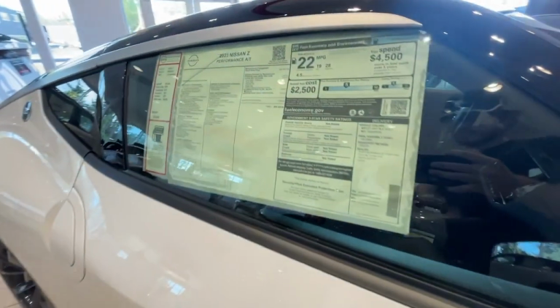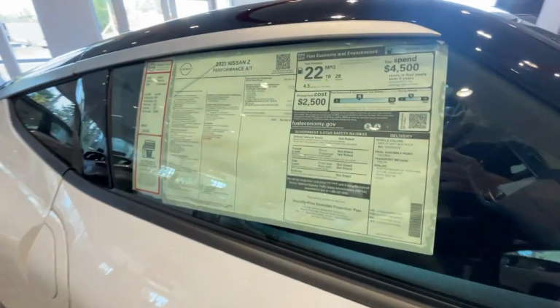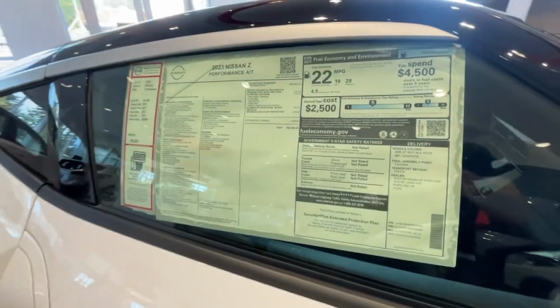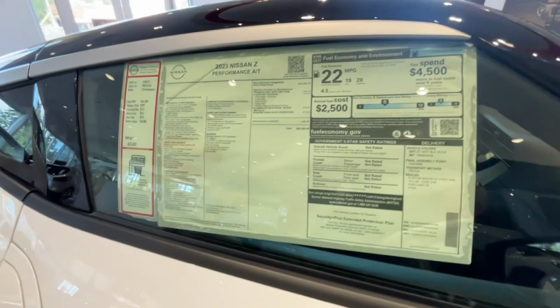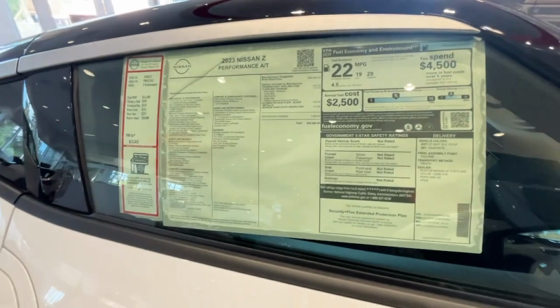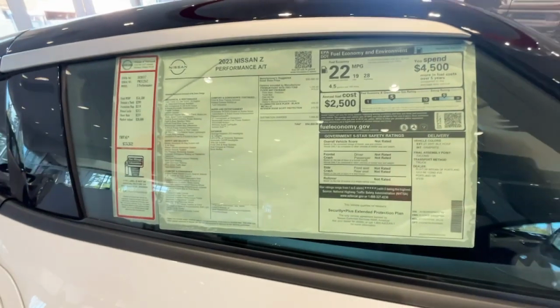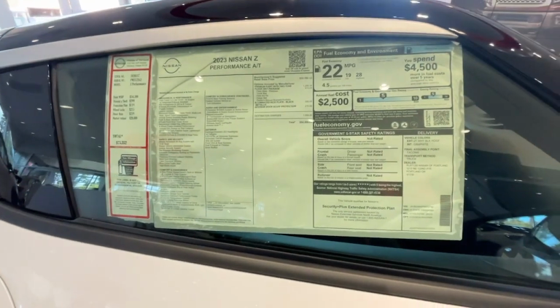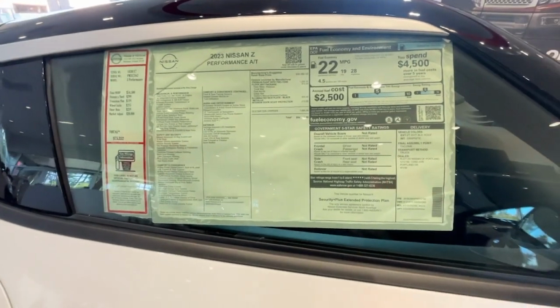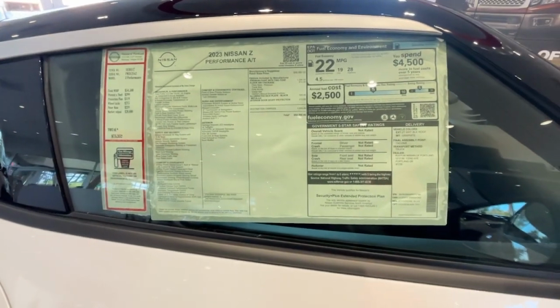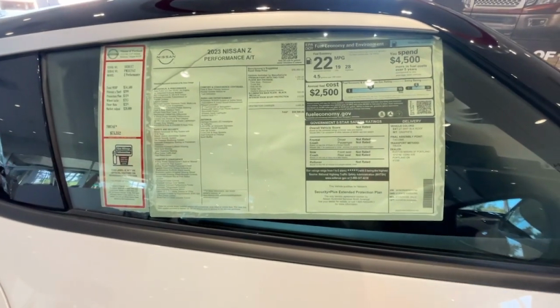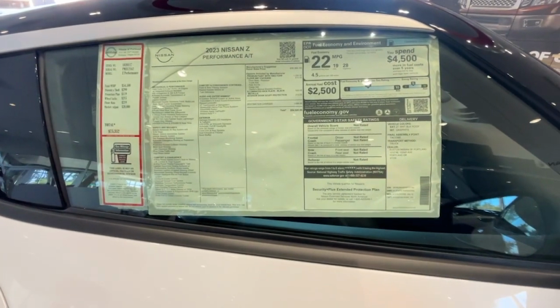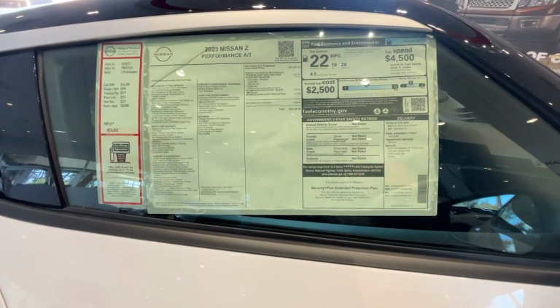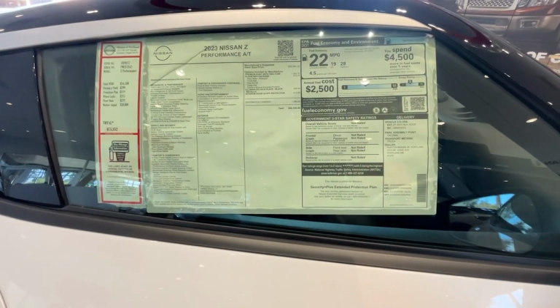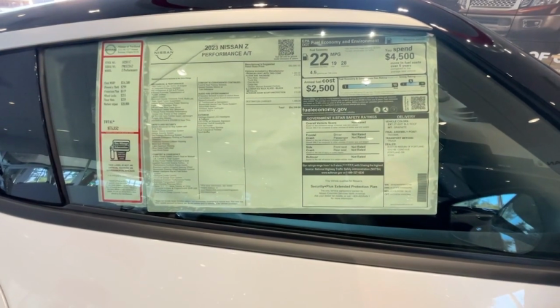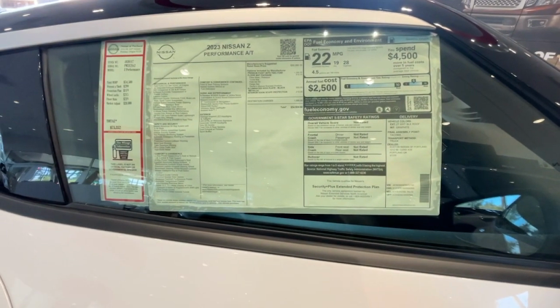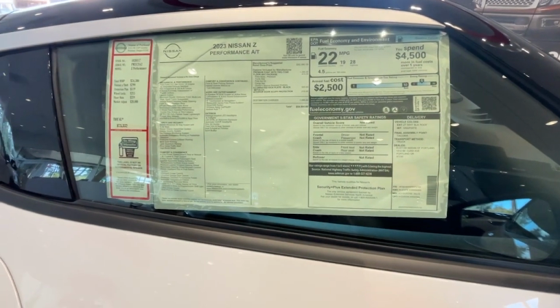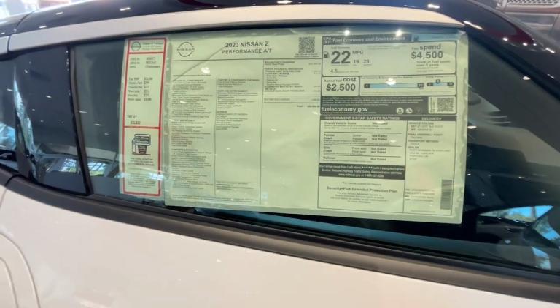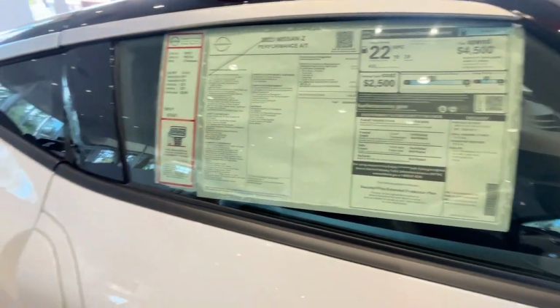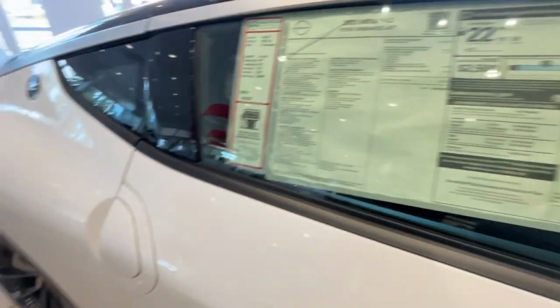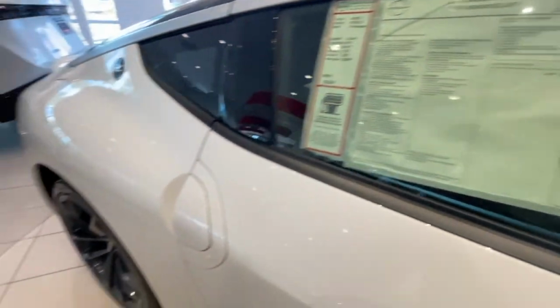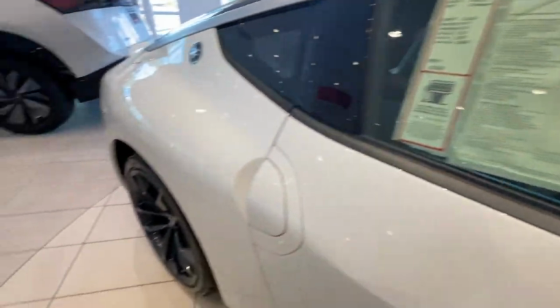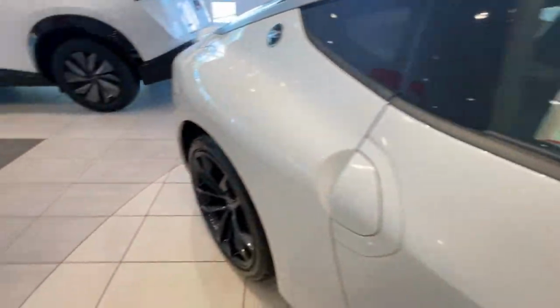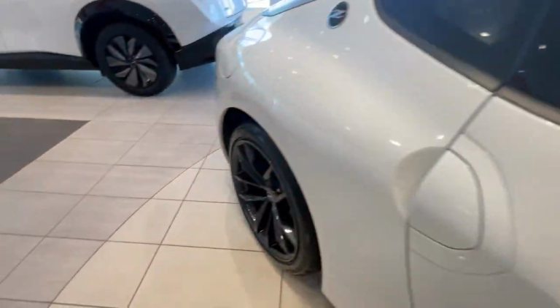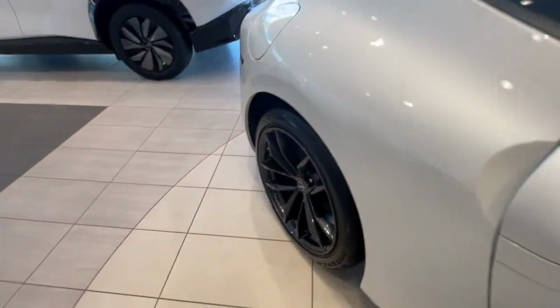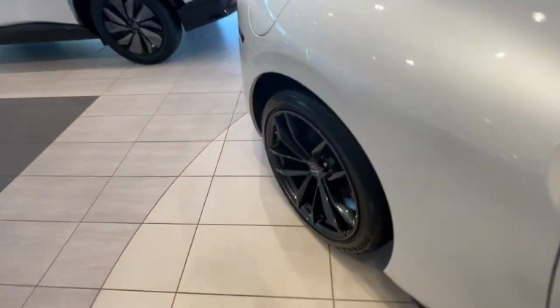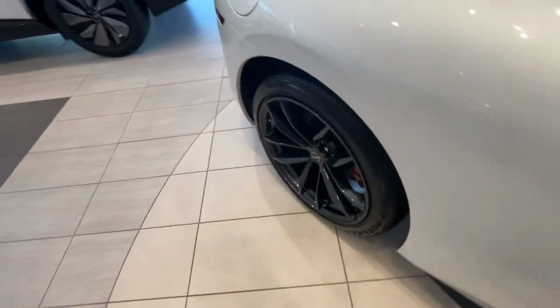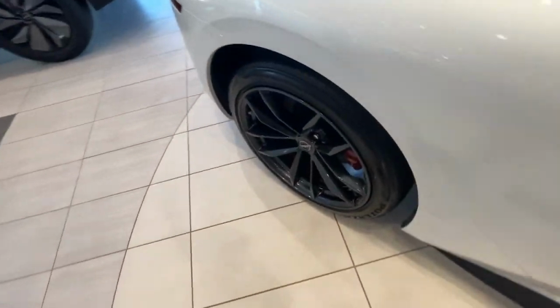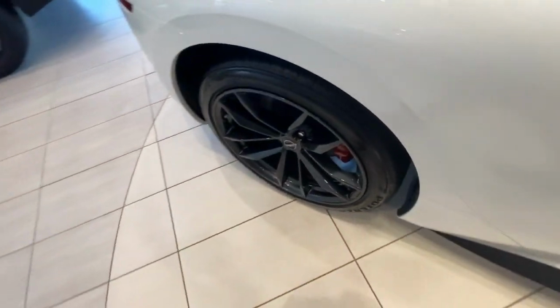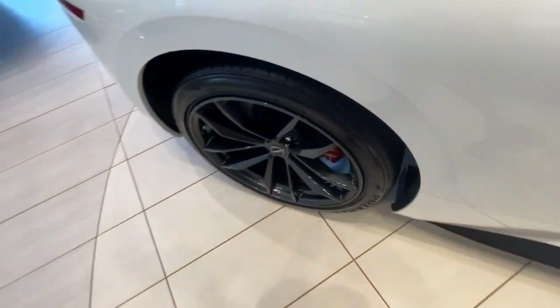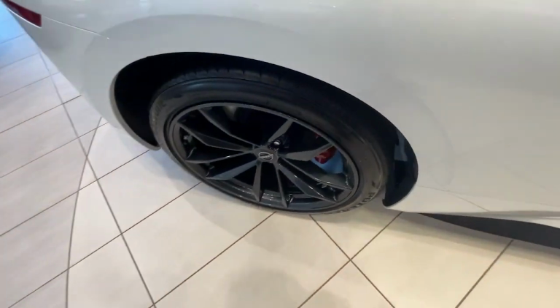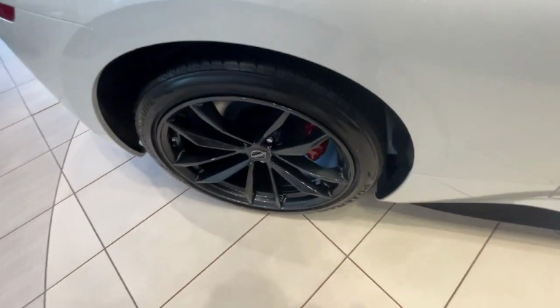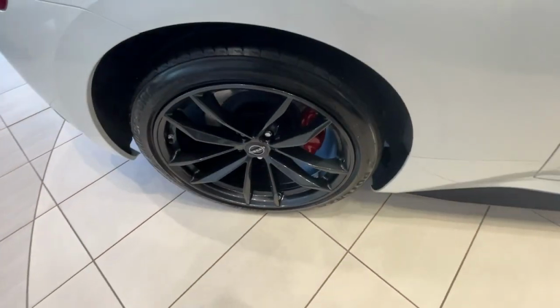Keyless entry. Navigation system. Supercharged engine. Adaptive cruise control.